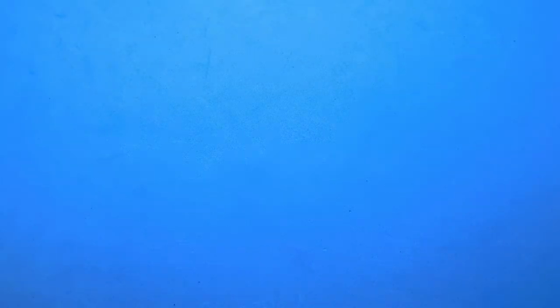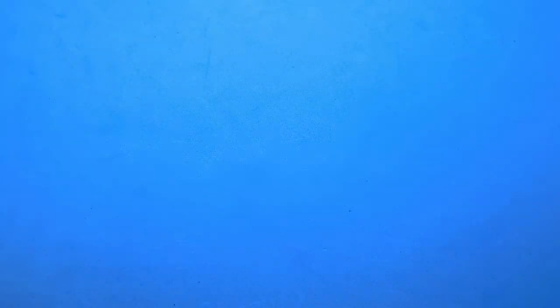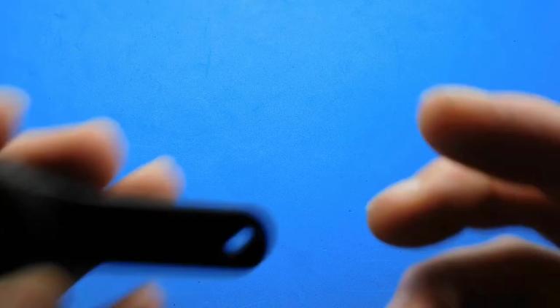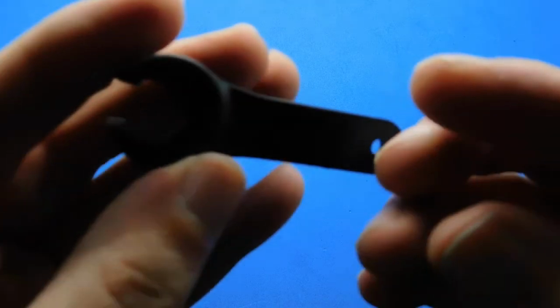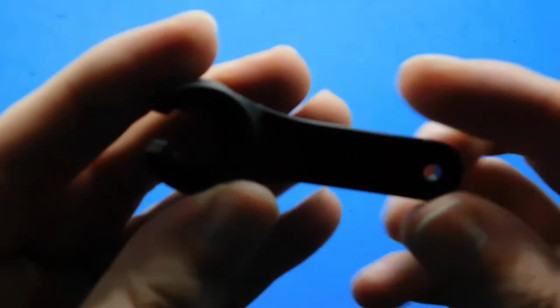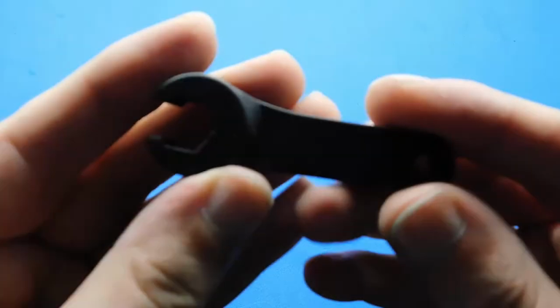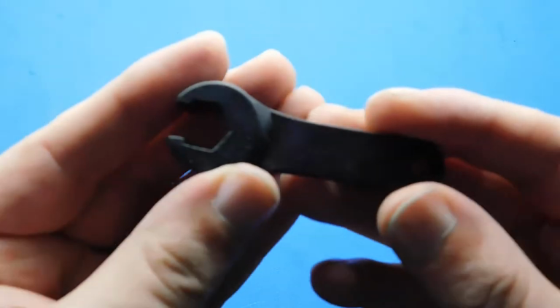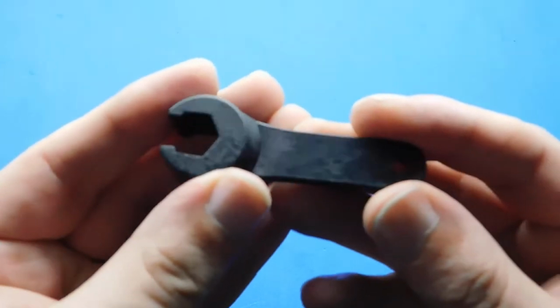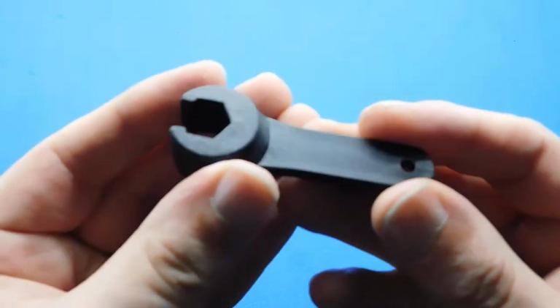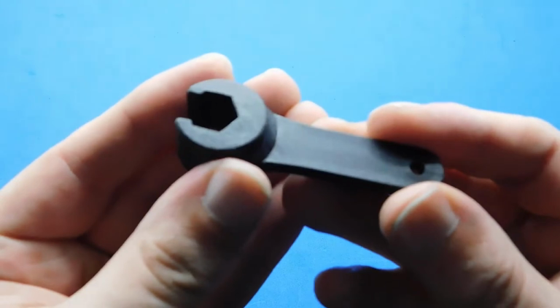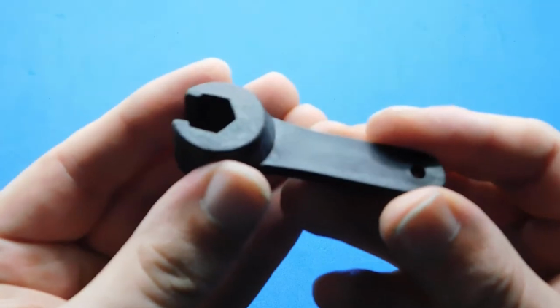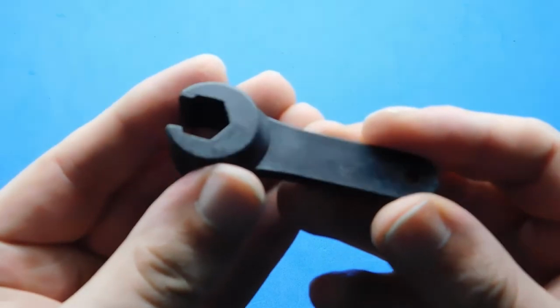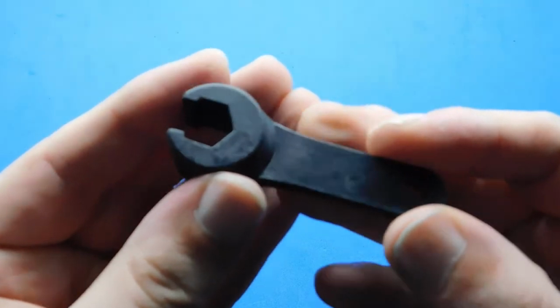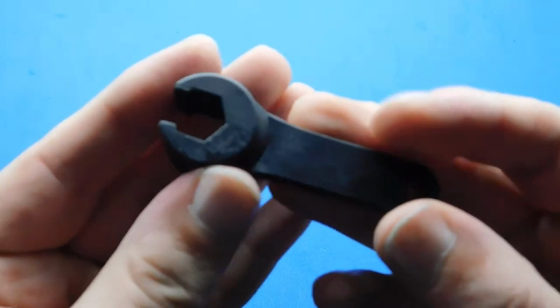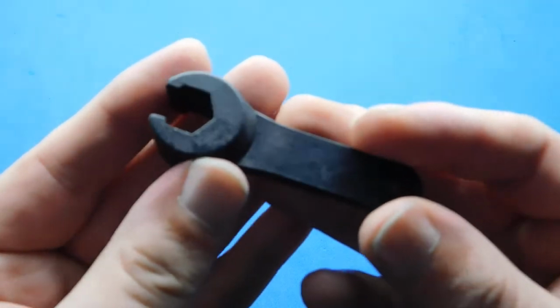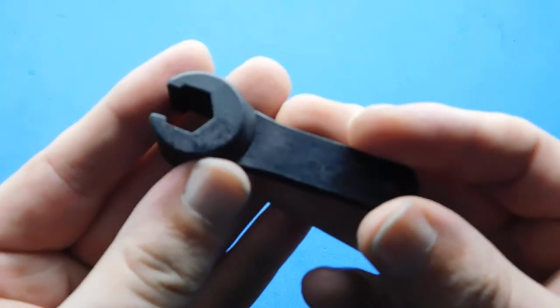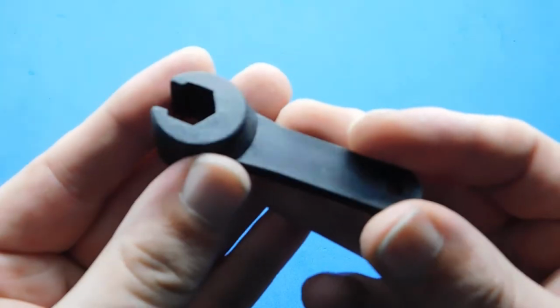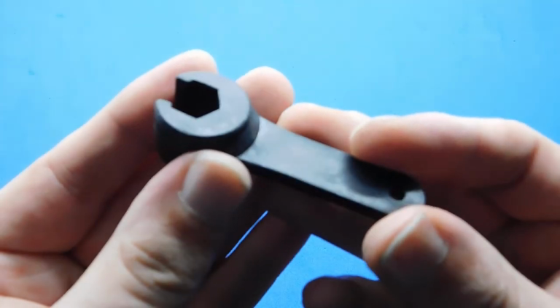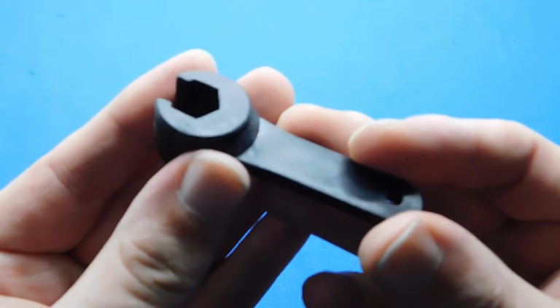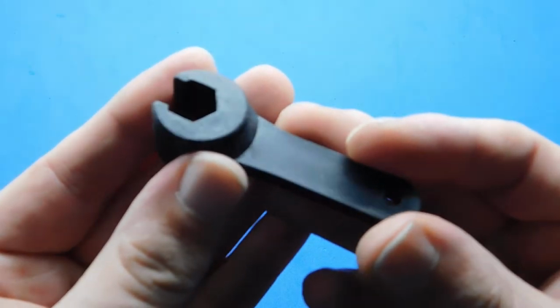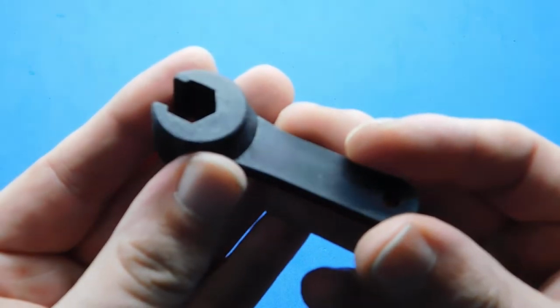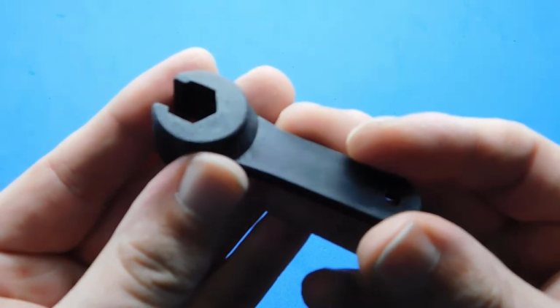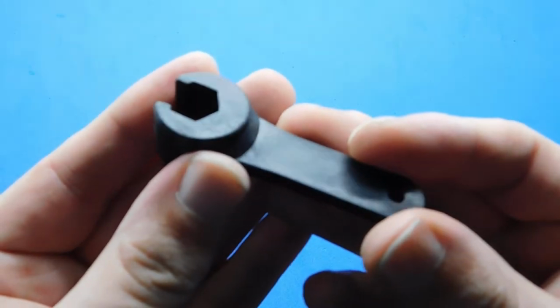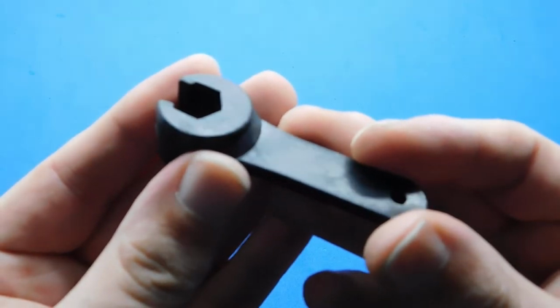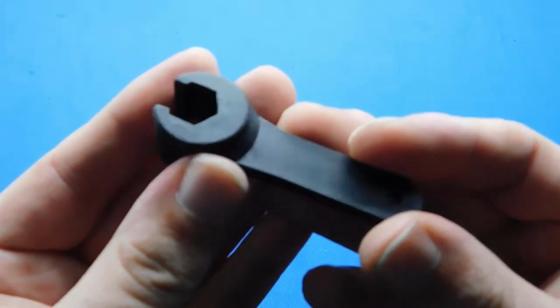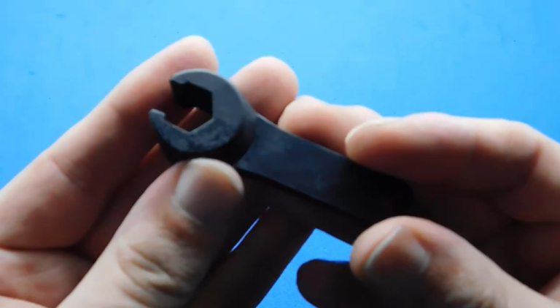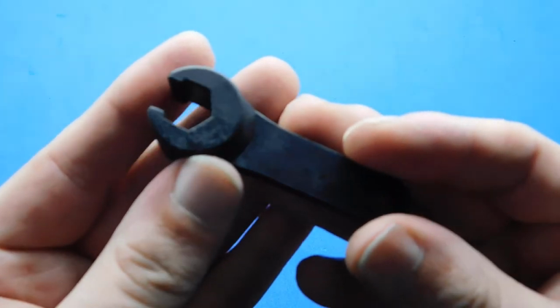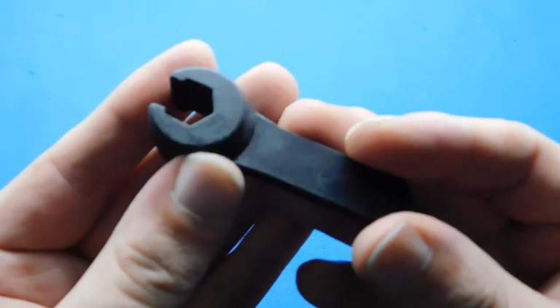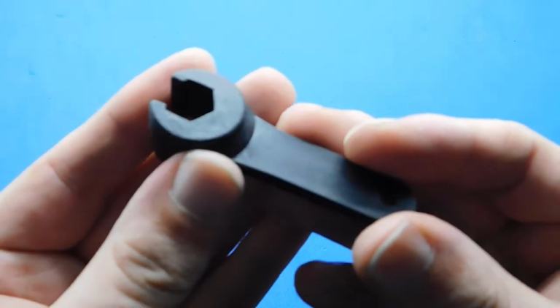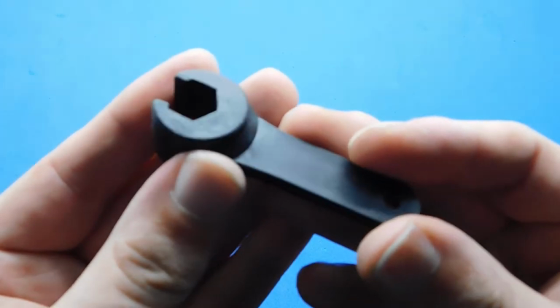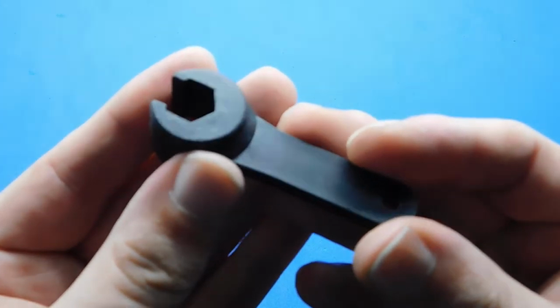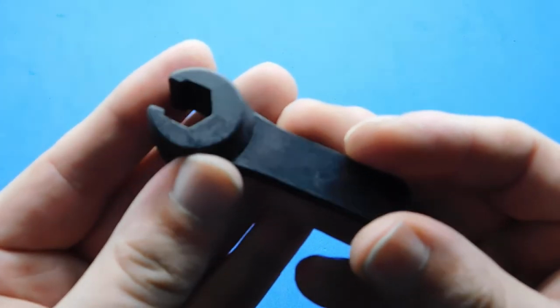And then you also get a spanner for undoing your old-style connectors, potentially outside or on your box.